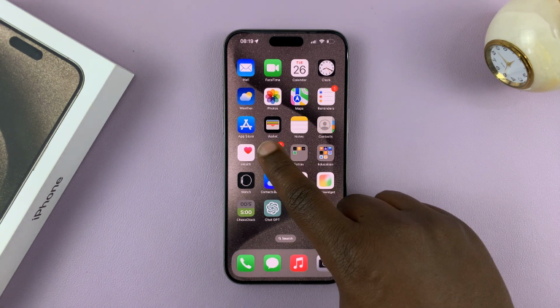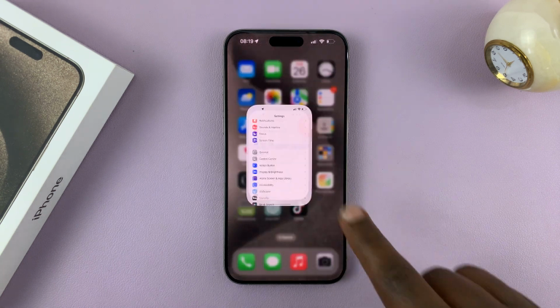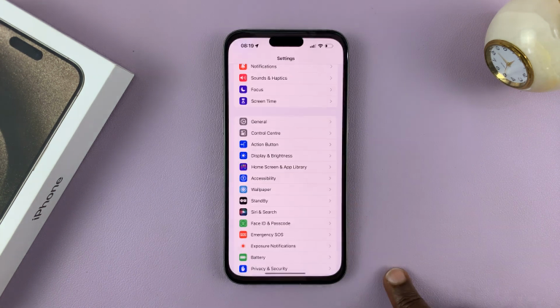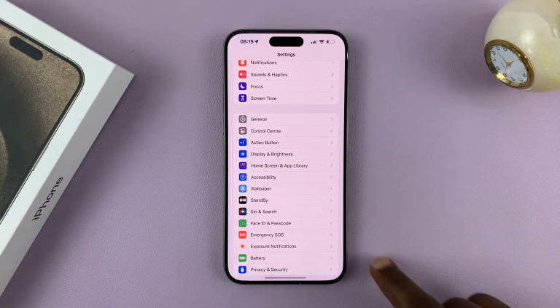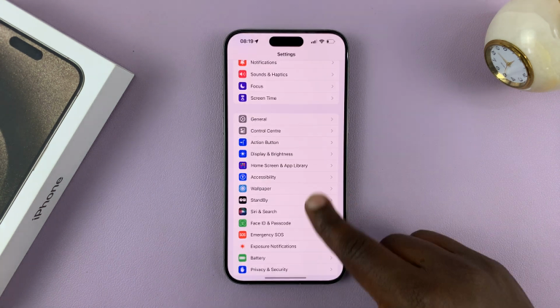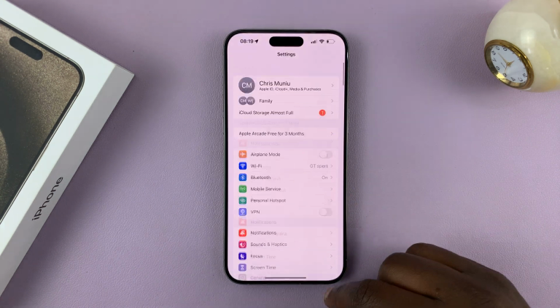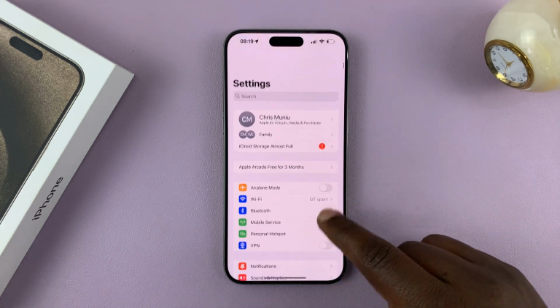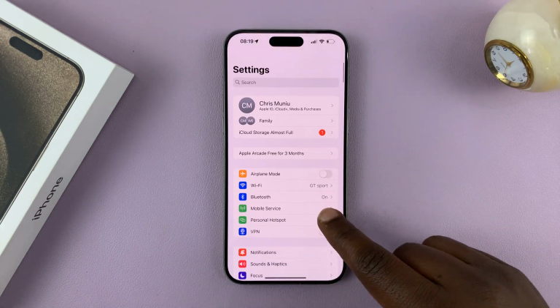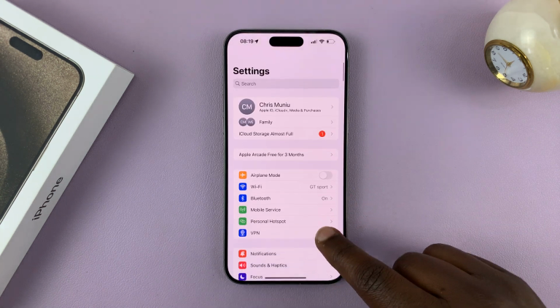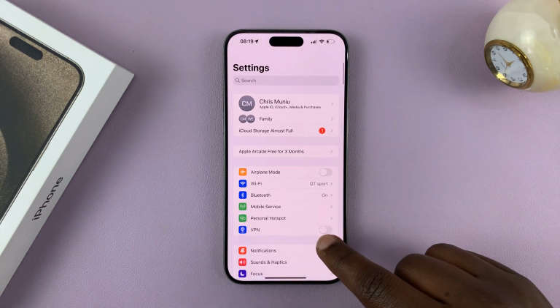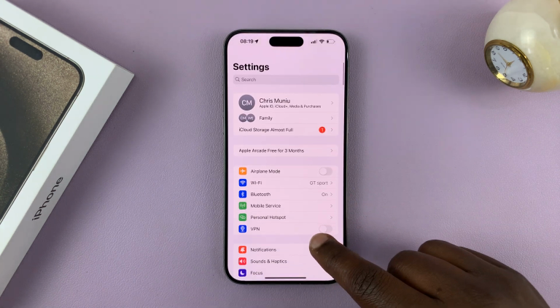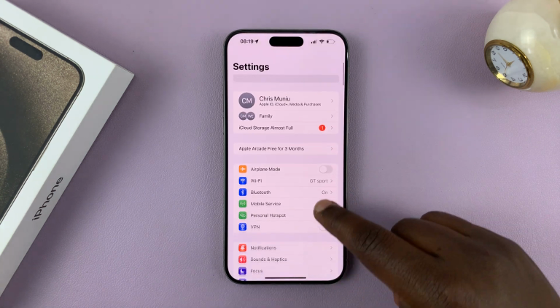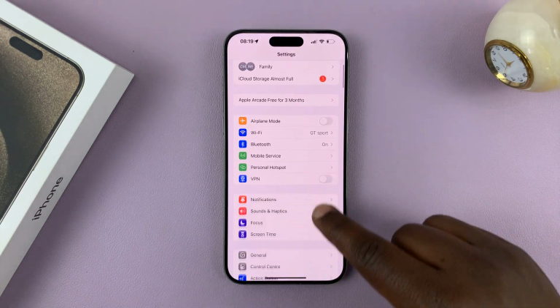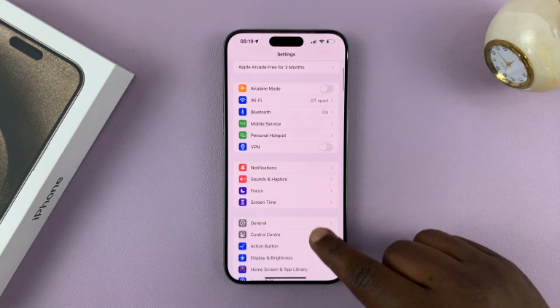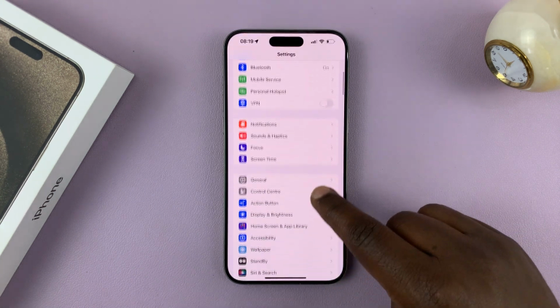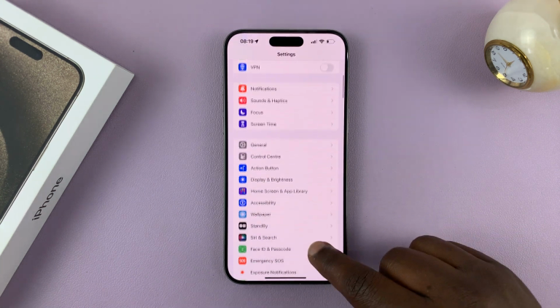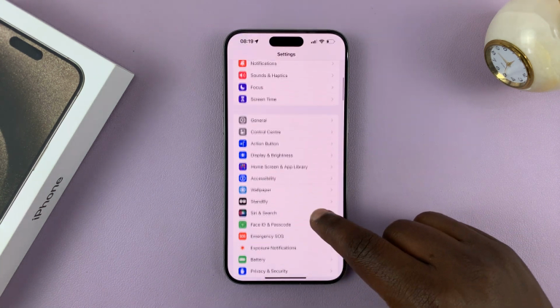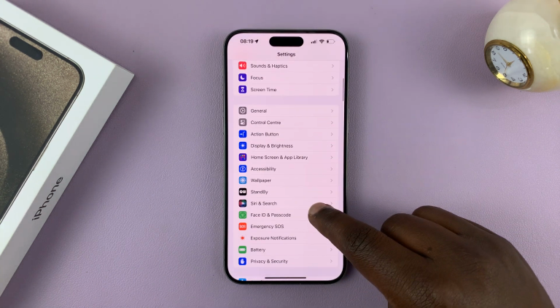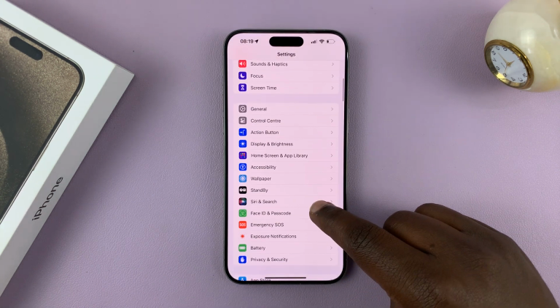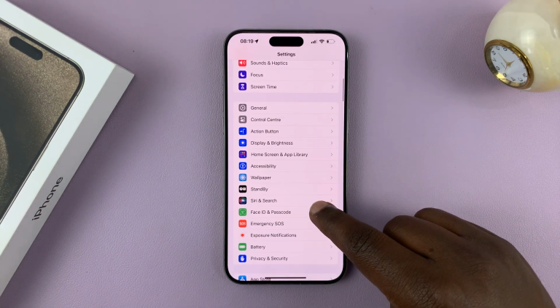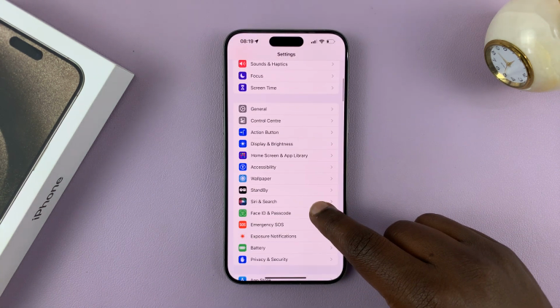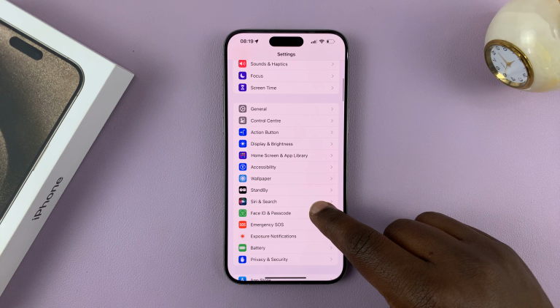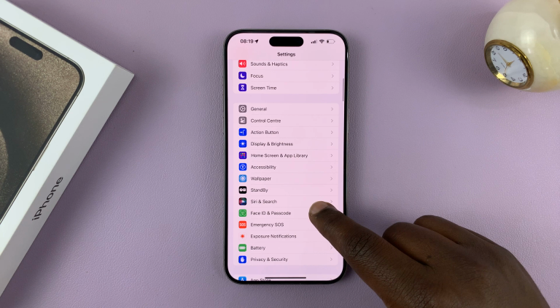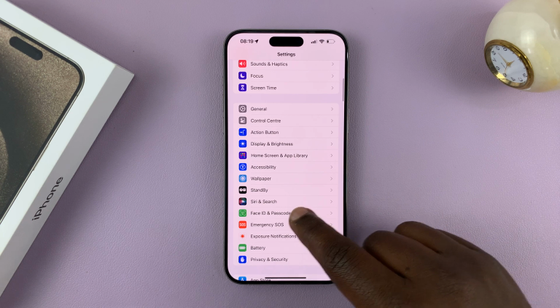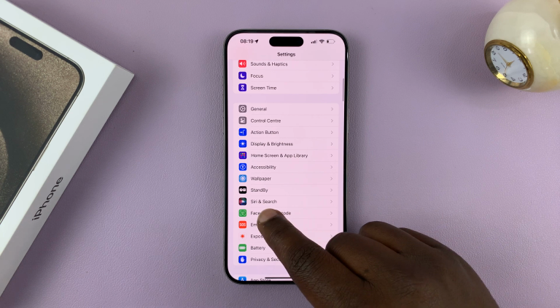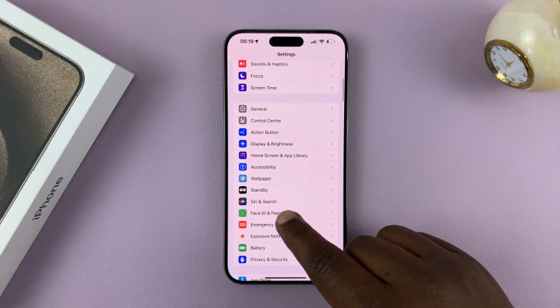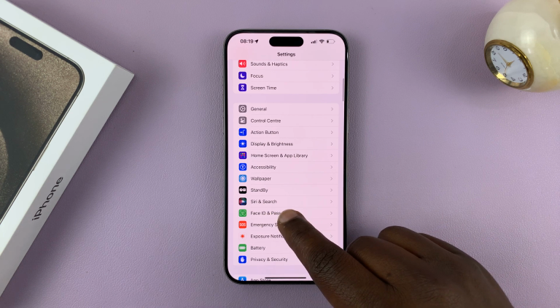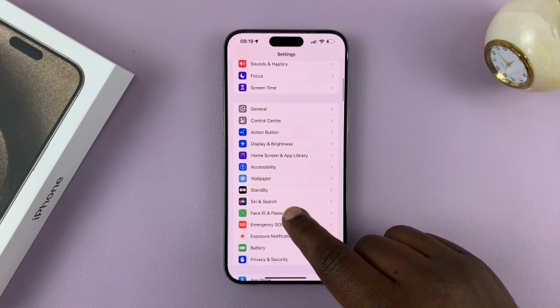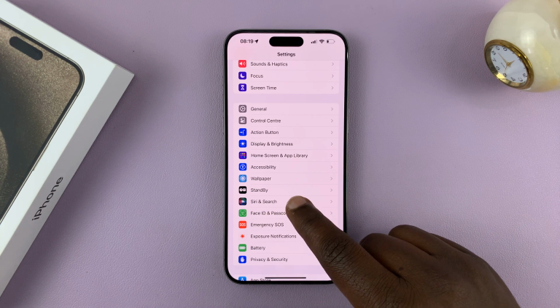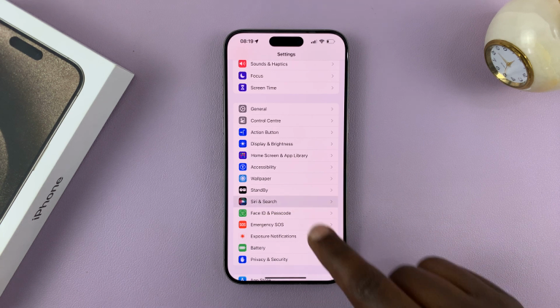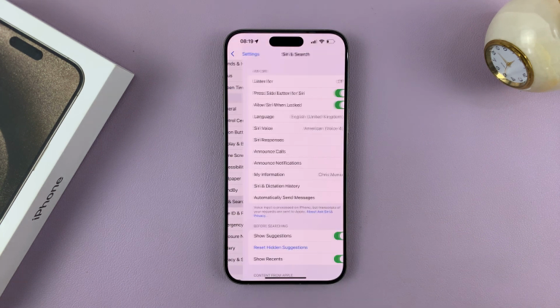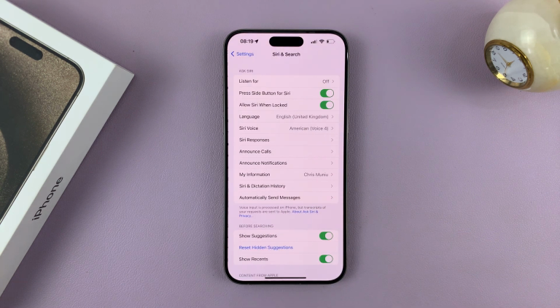Go to Settings. On the main Settings page, go to Siri and Search and tap on that.